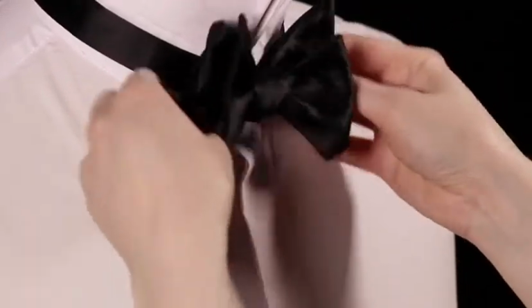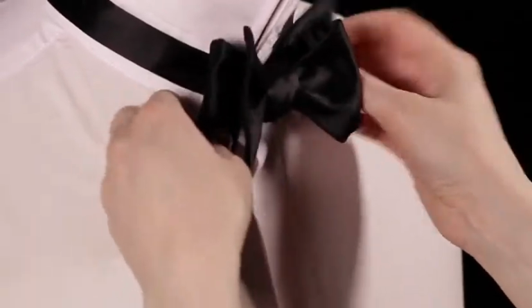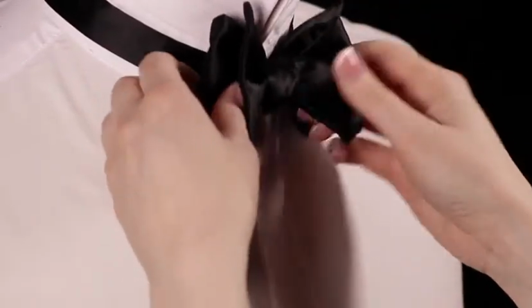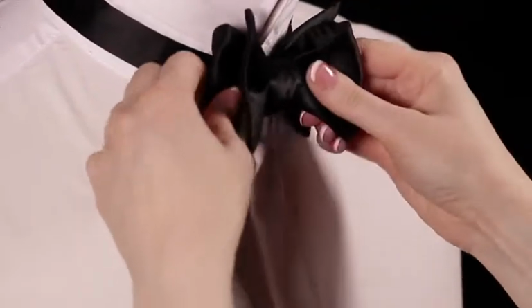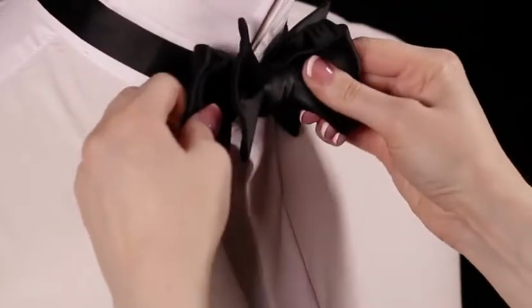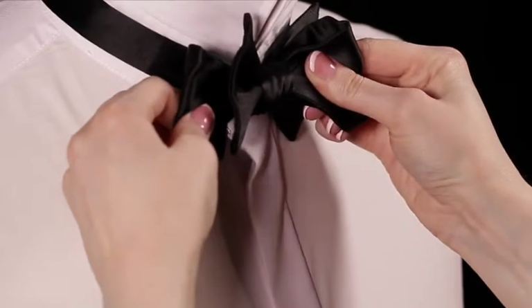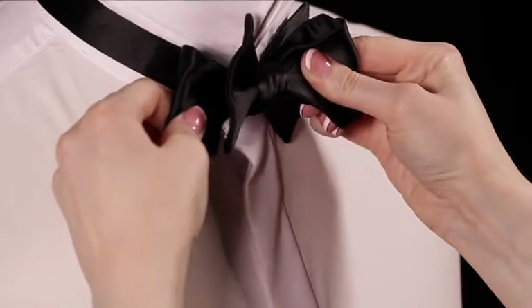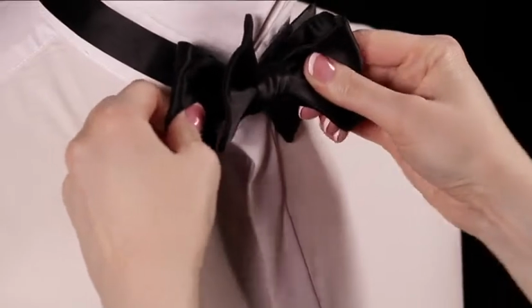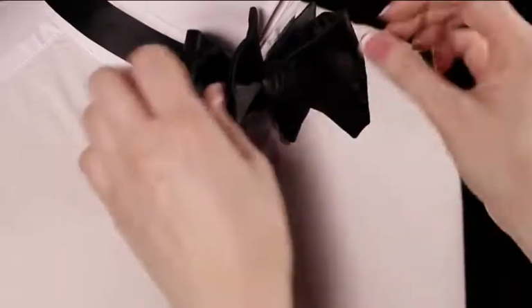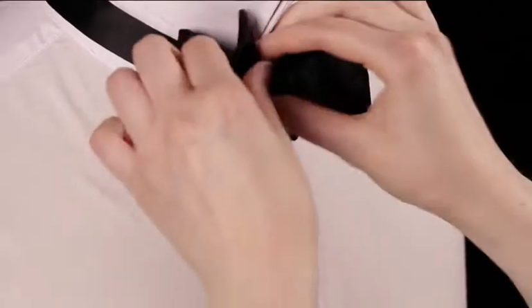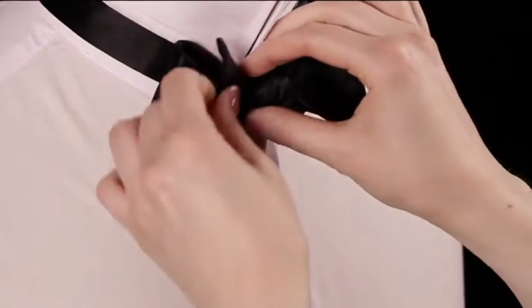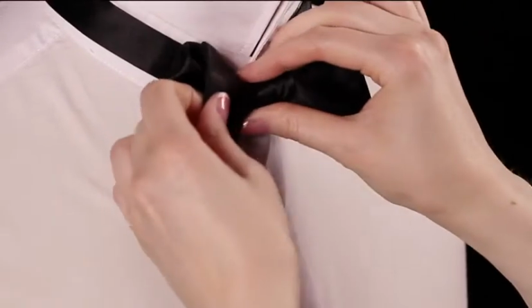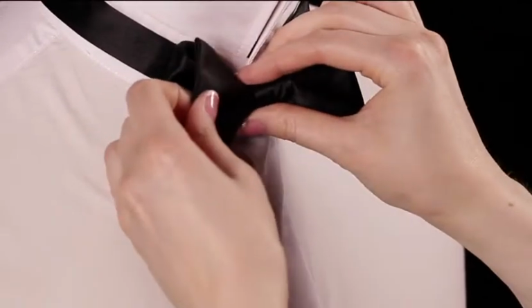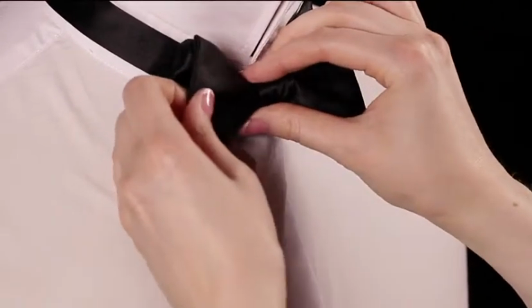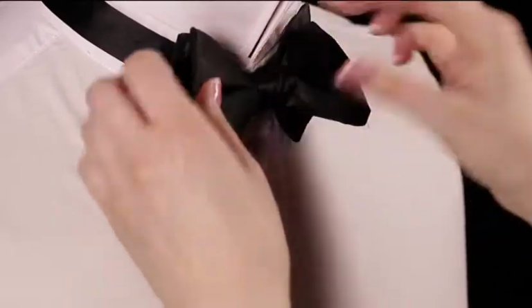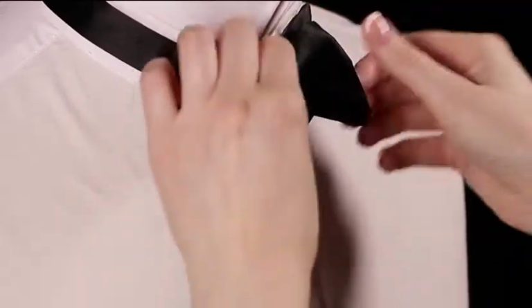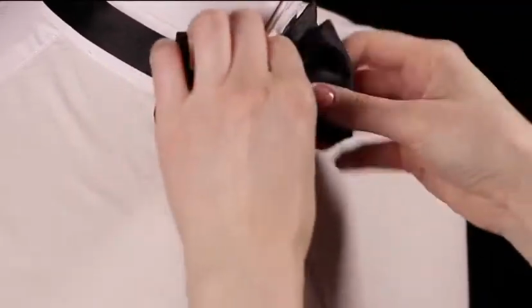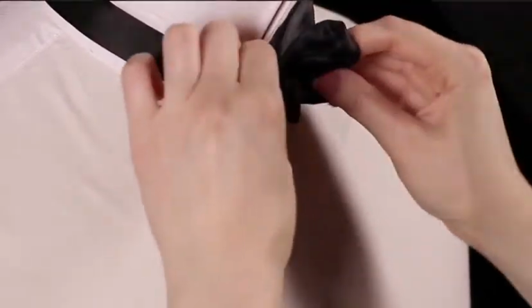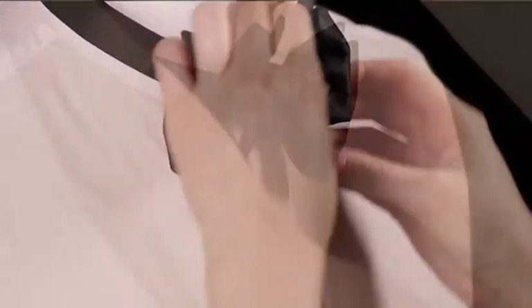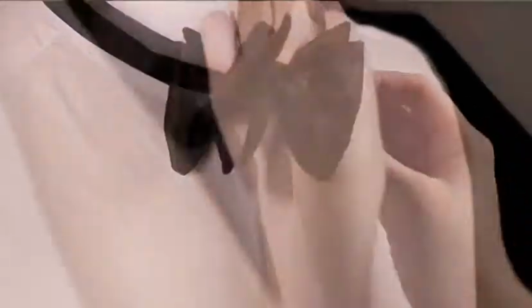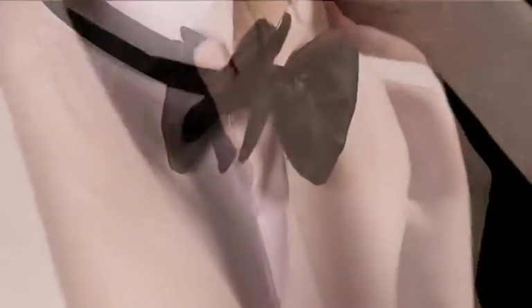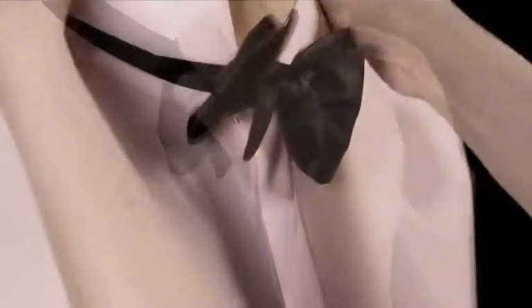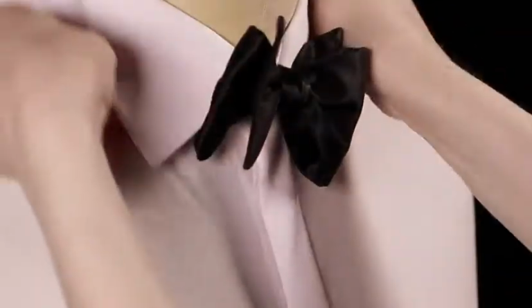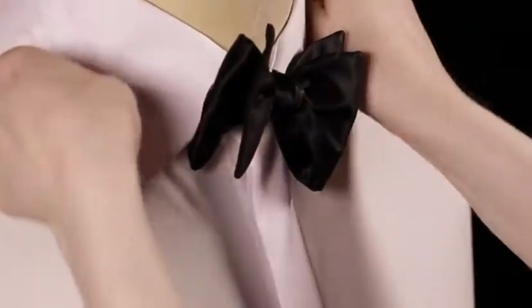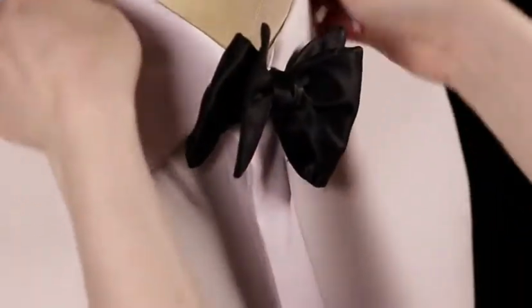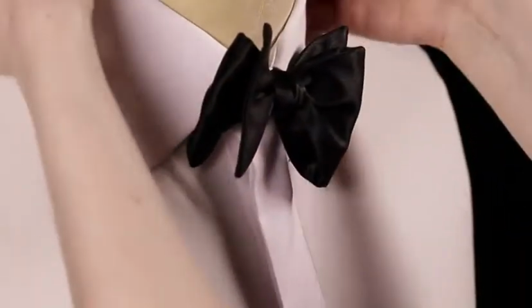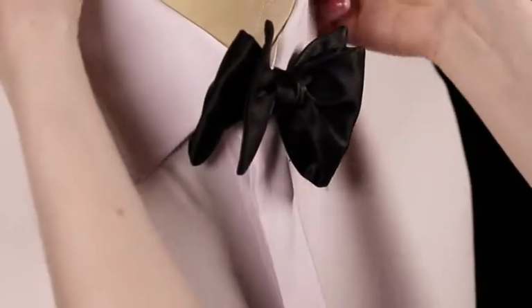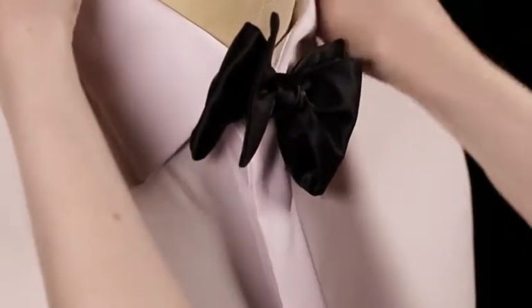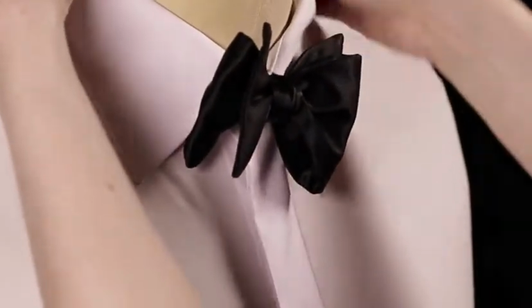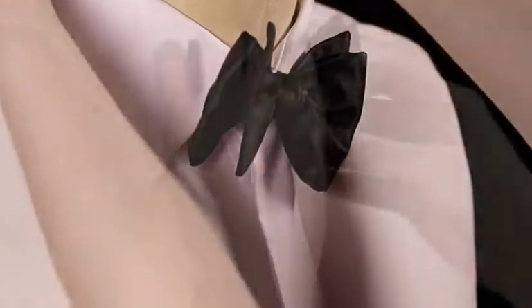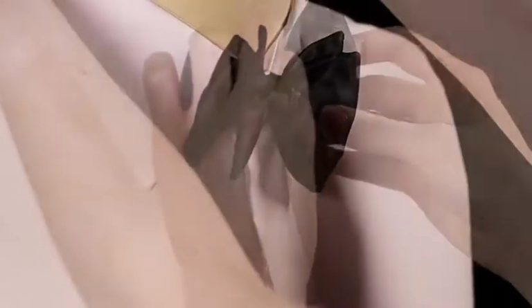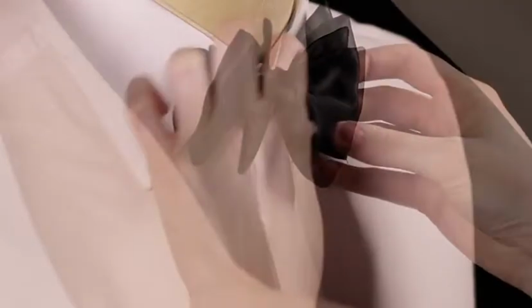To finish off, pull both ends to tighten the bow. Hold your collar over and adjust the bow tie to make it neat.